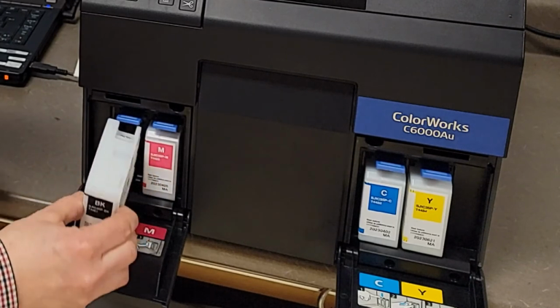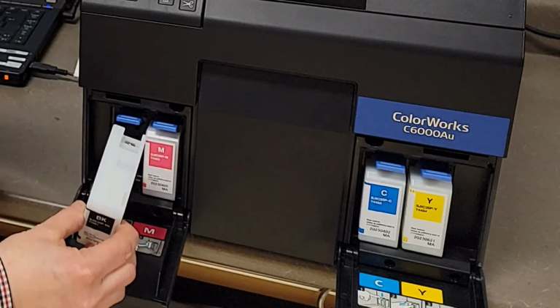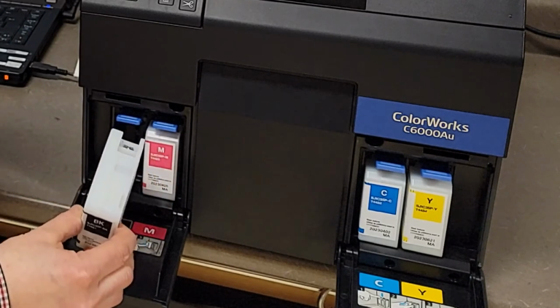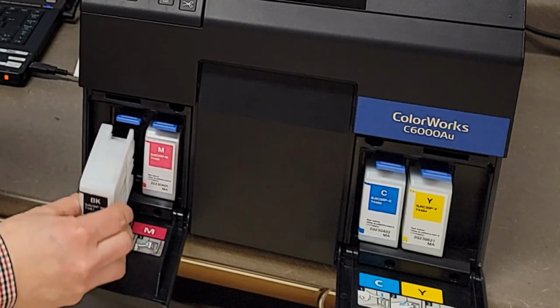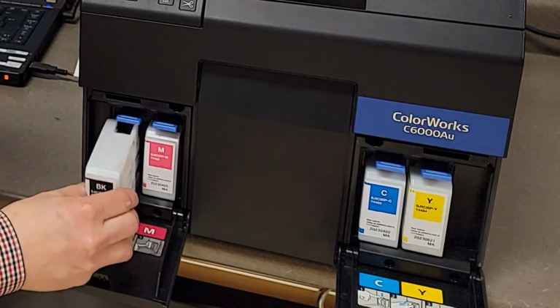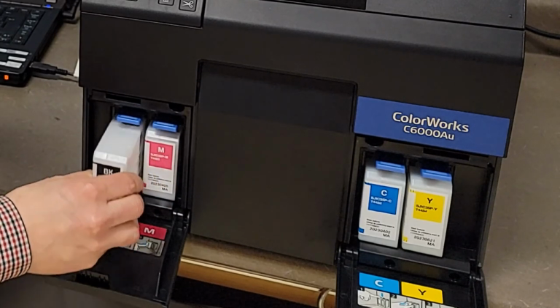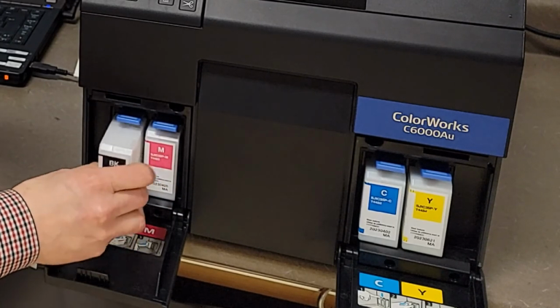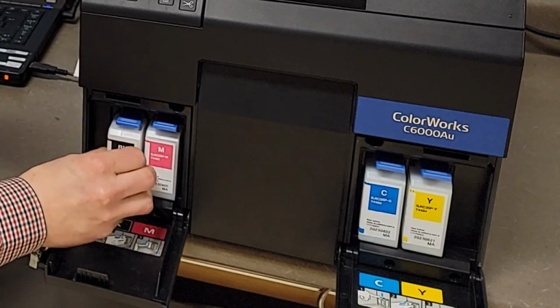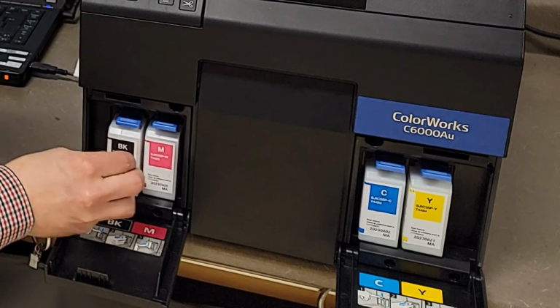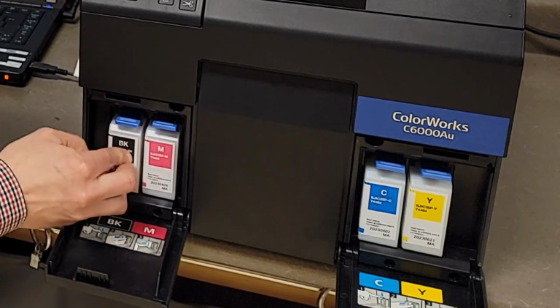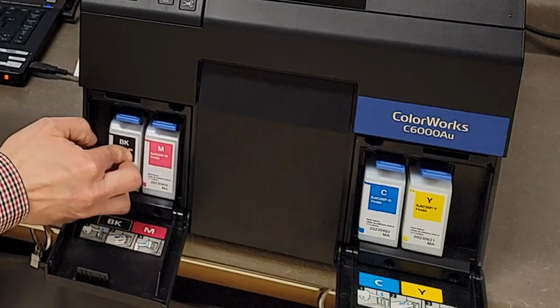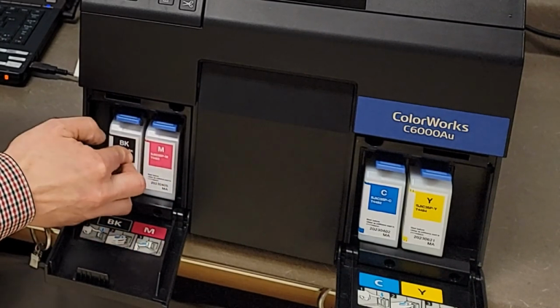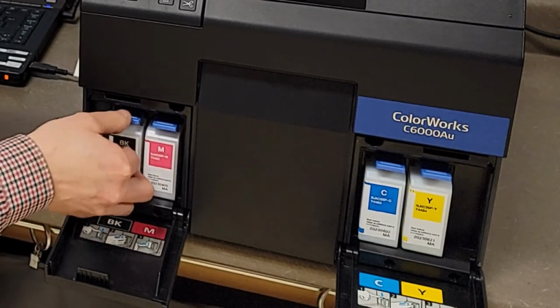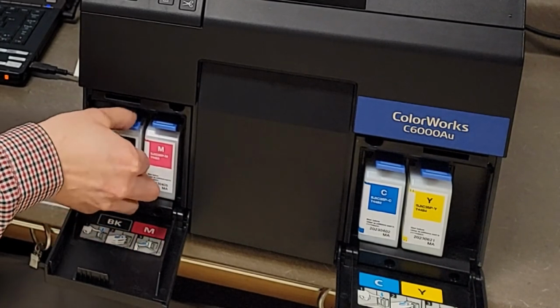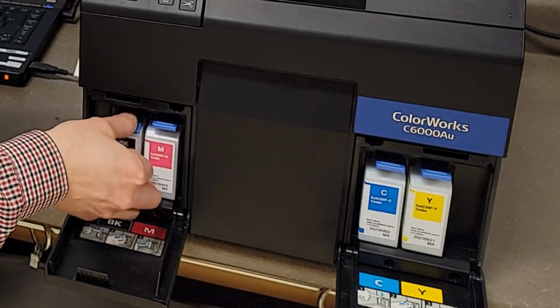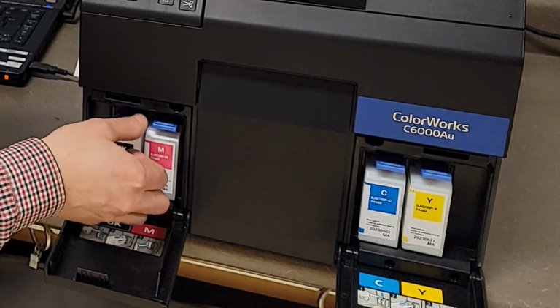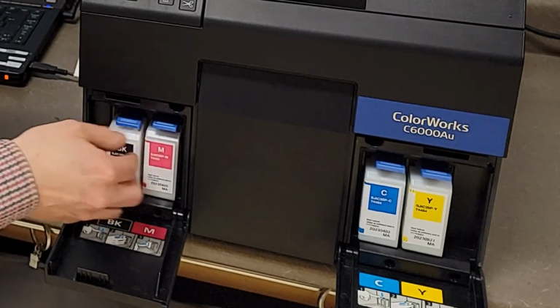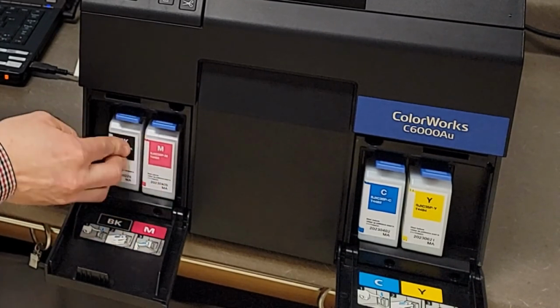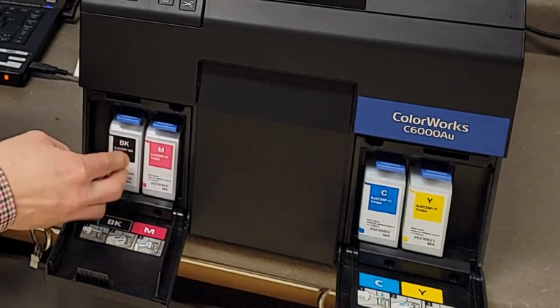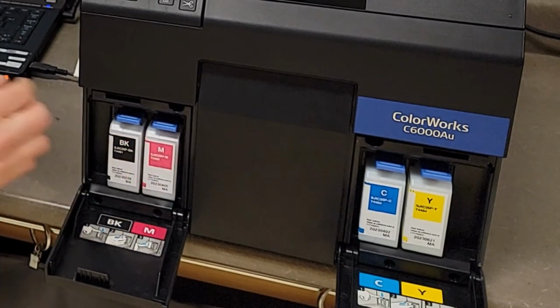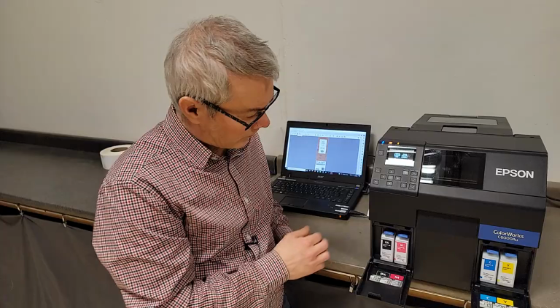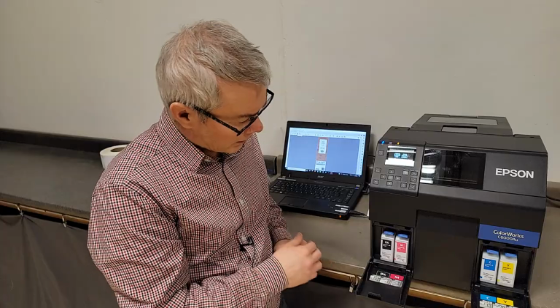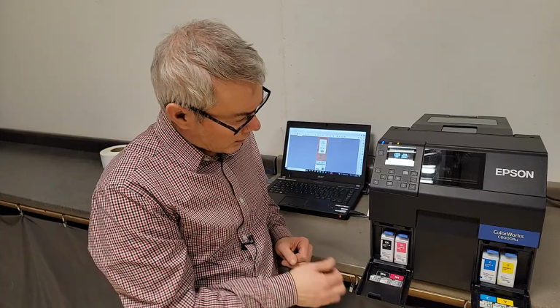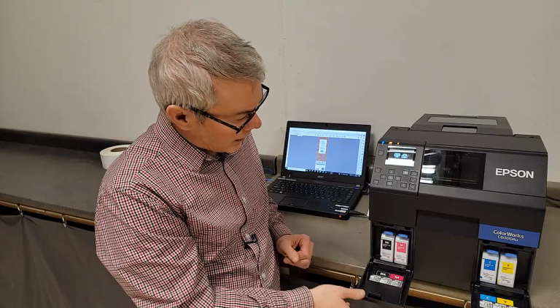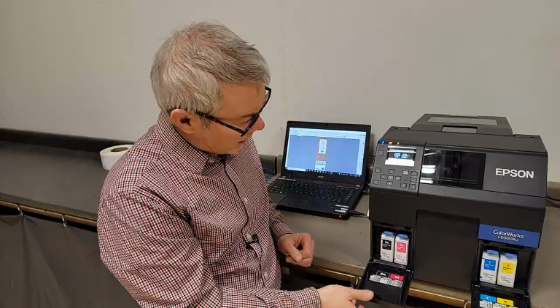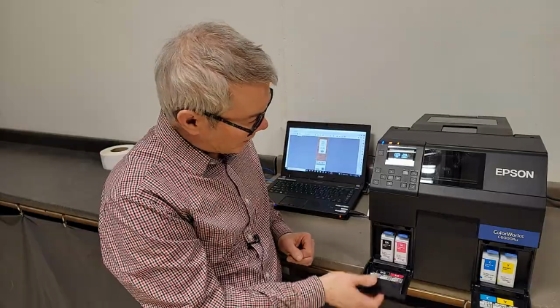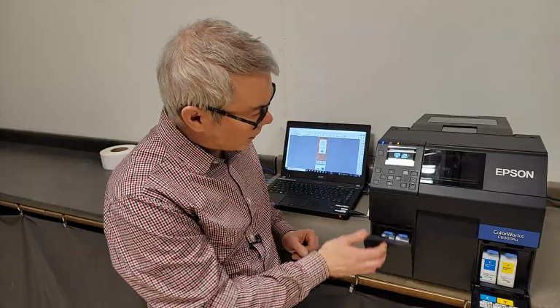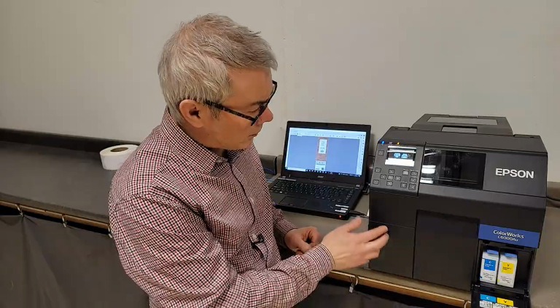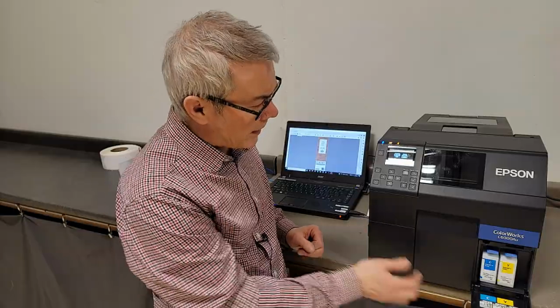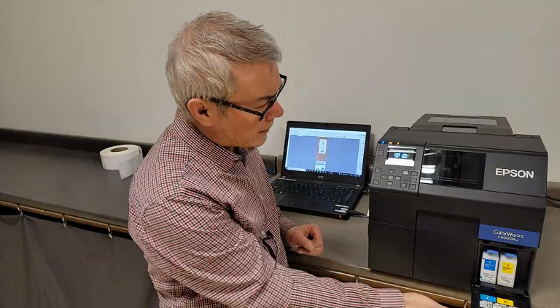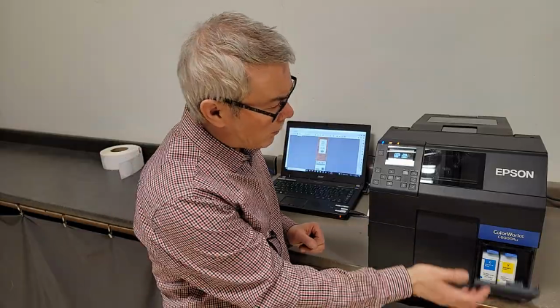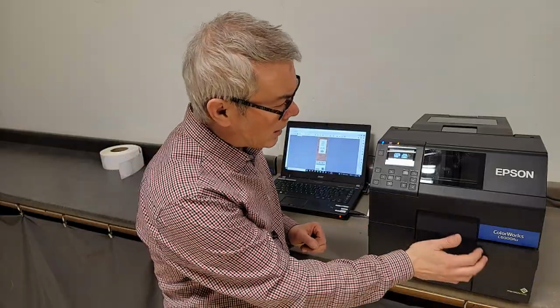The ink cartridge installs this way, and there's also a maintenance box.